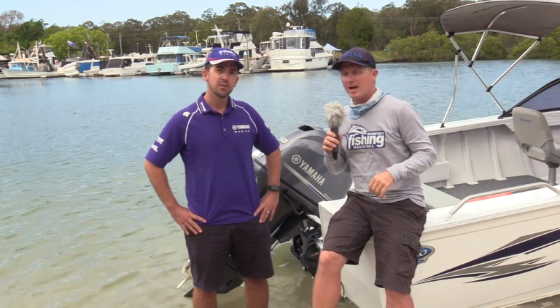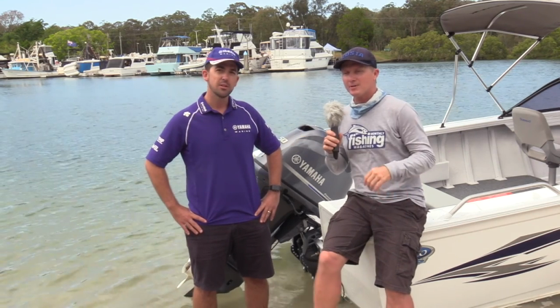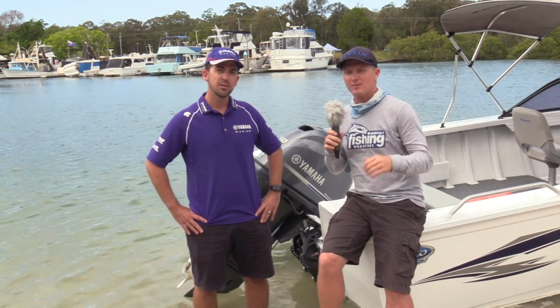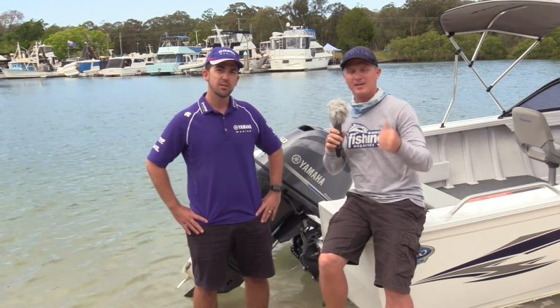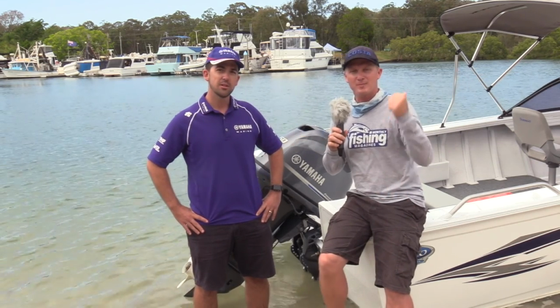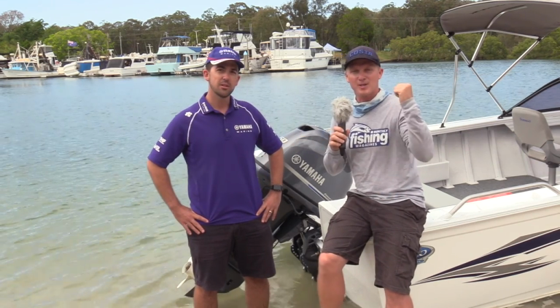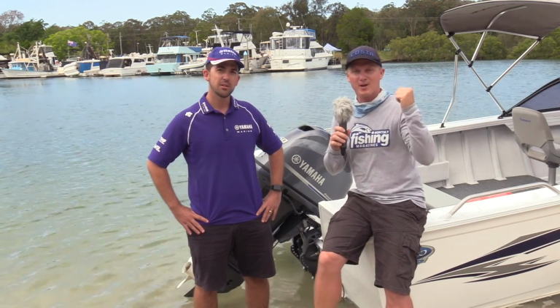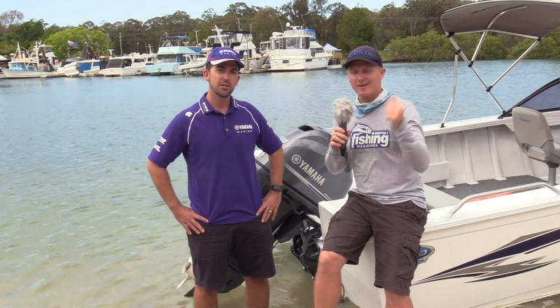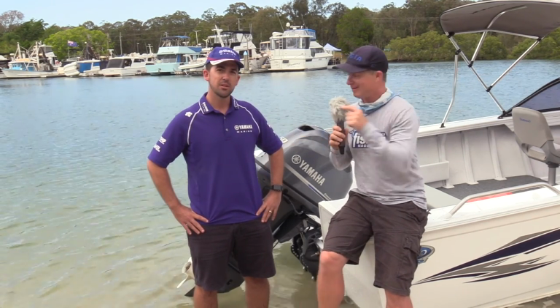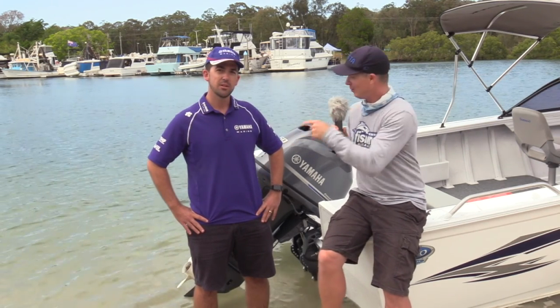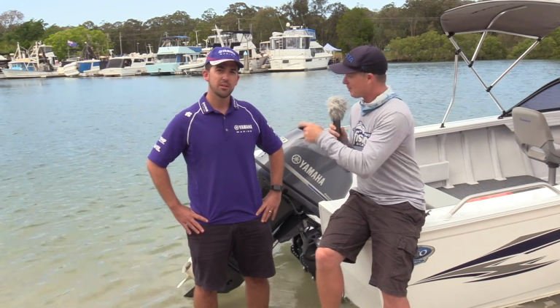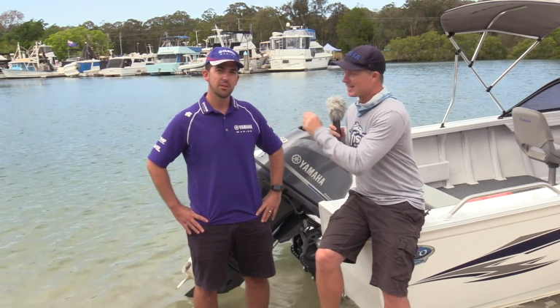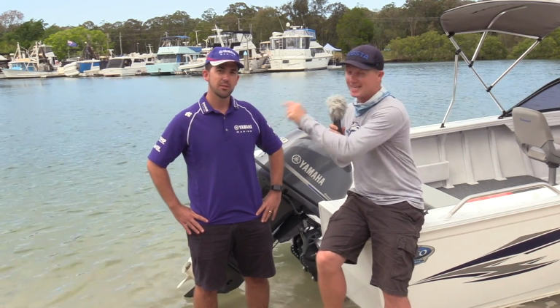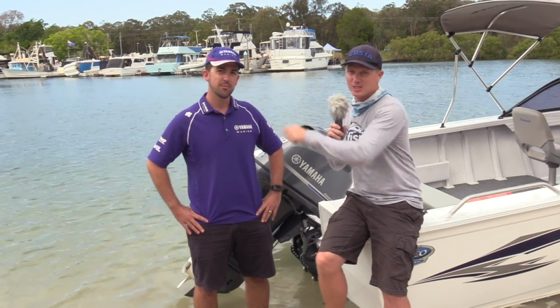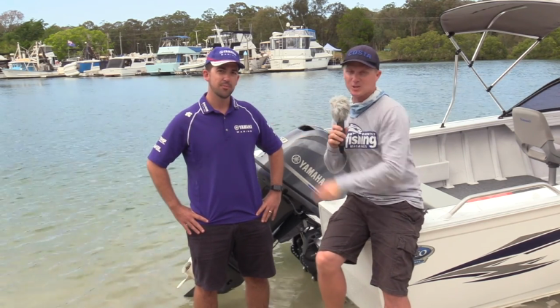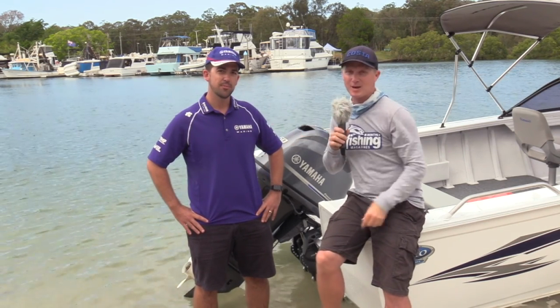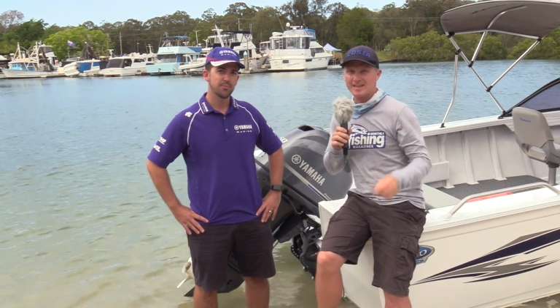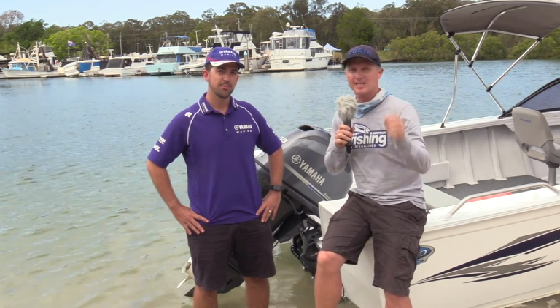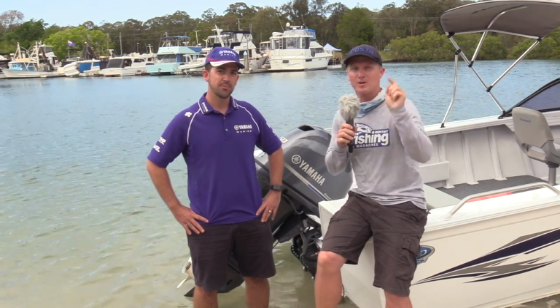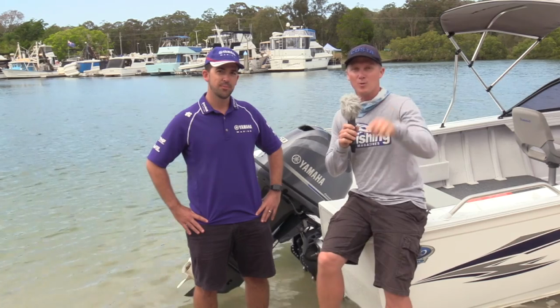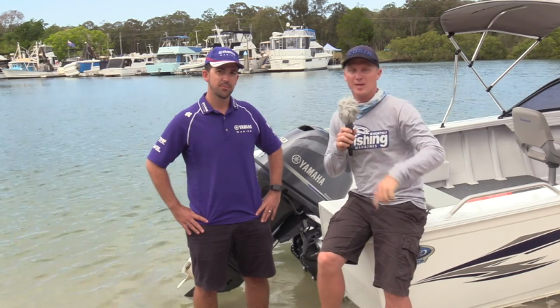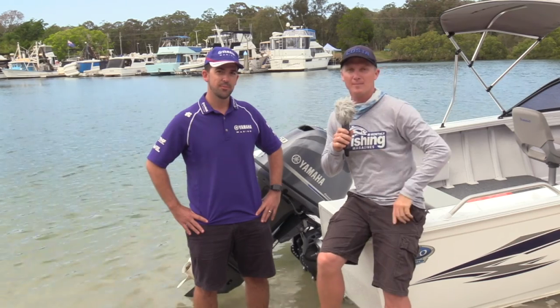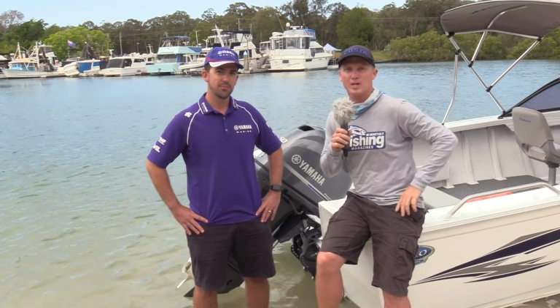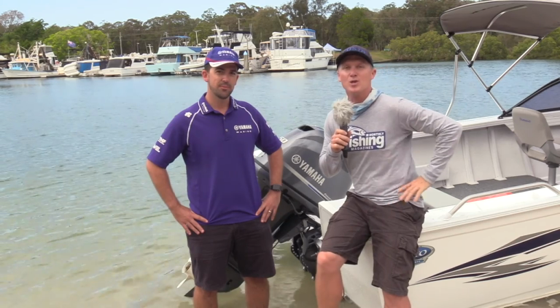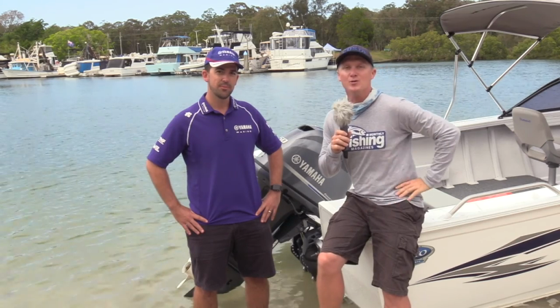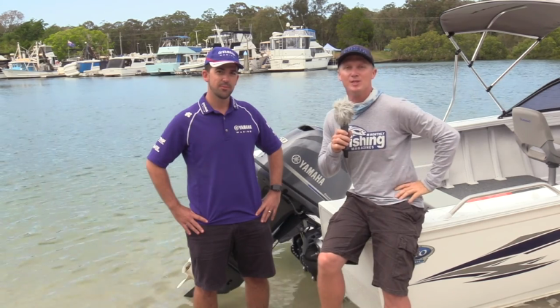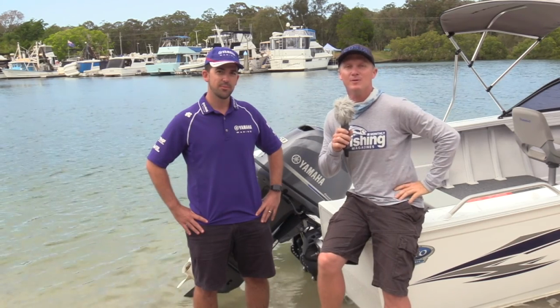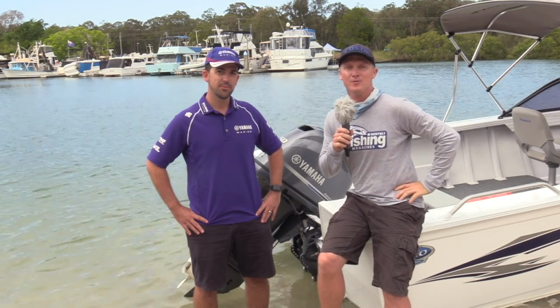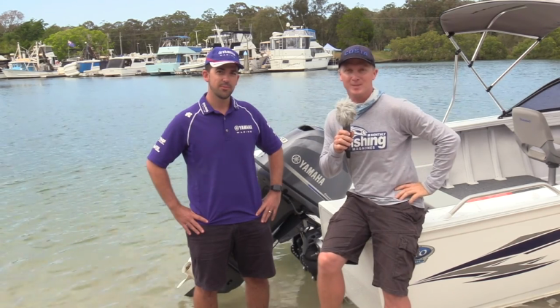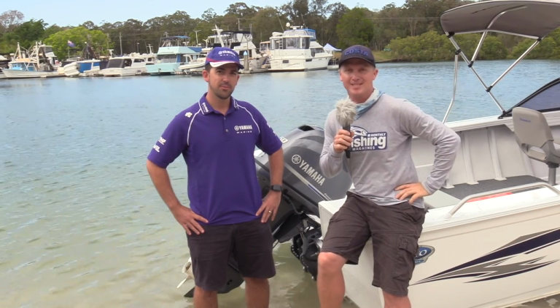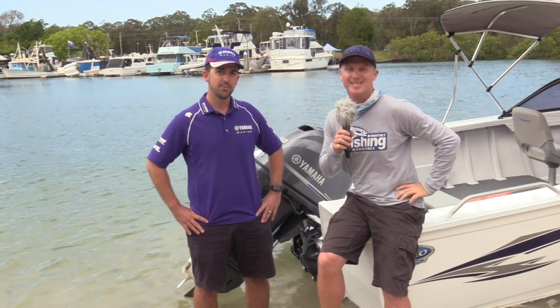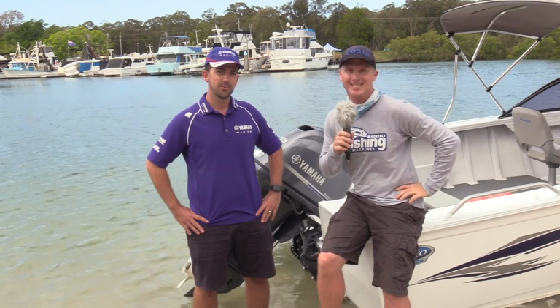Adrian reckons the boat's great, Will reckons the engine's great — let's get on the water and bring you some performance statistics.